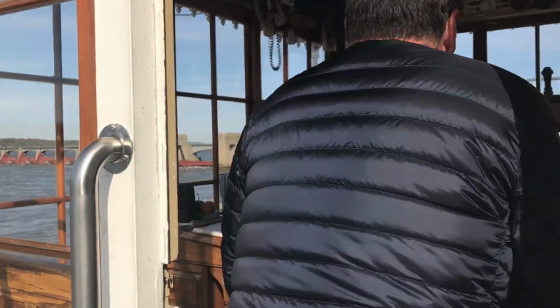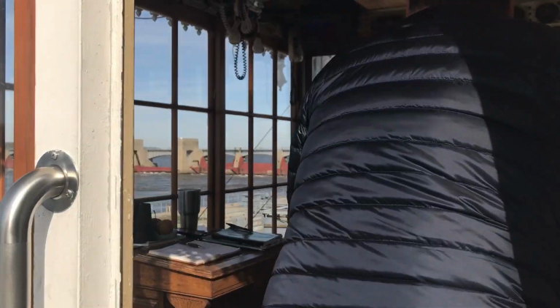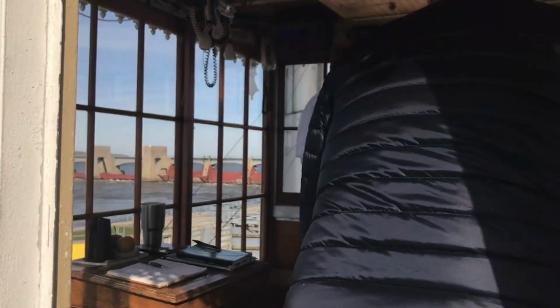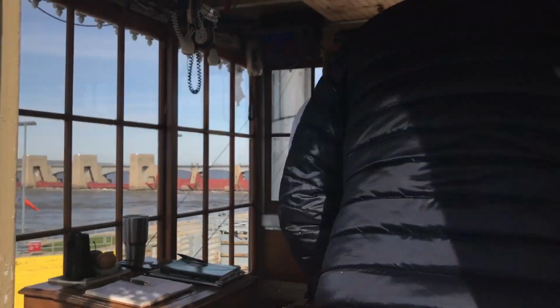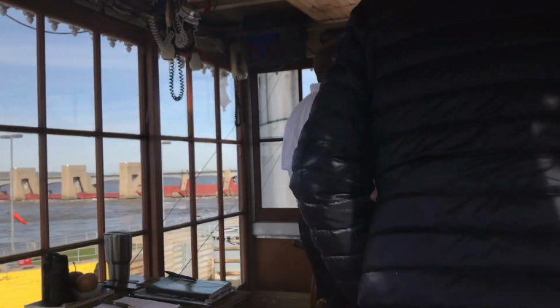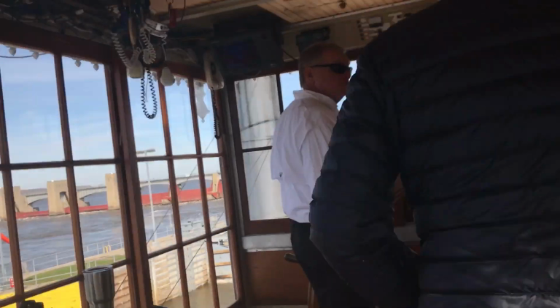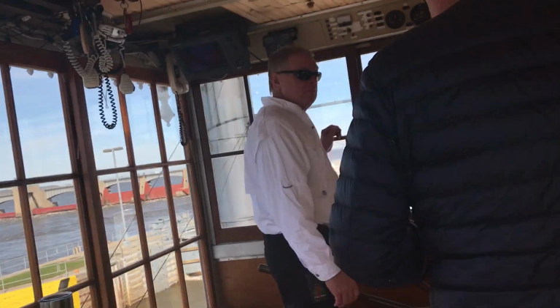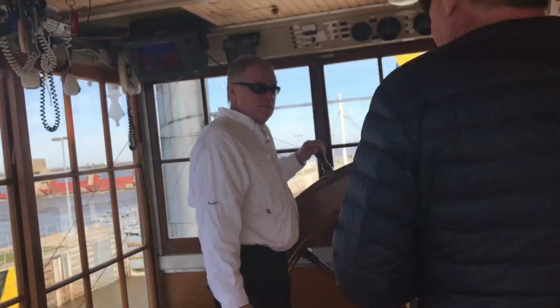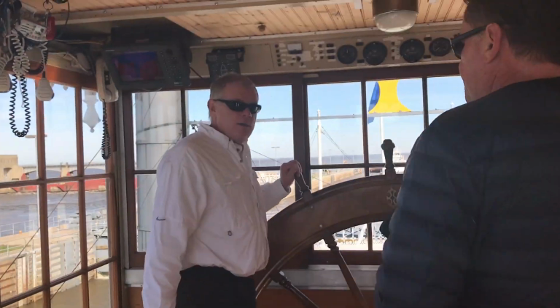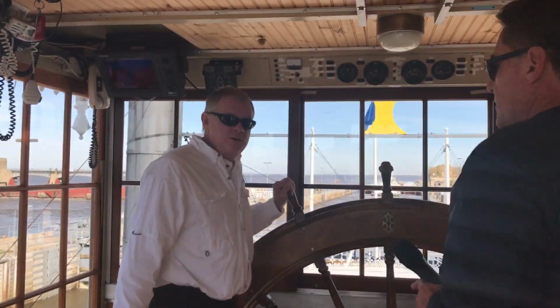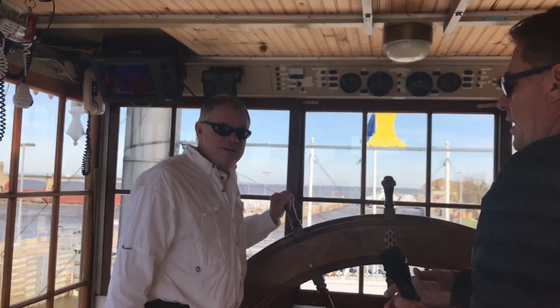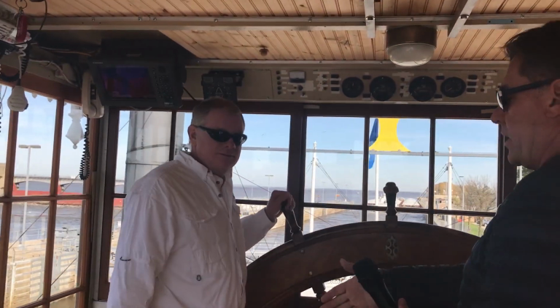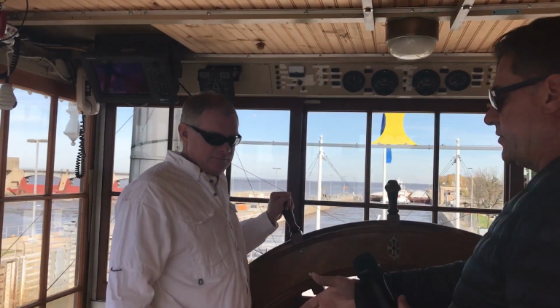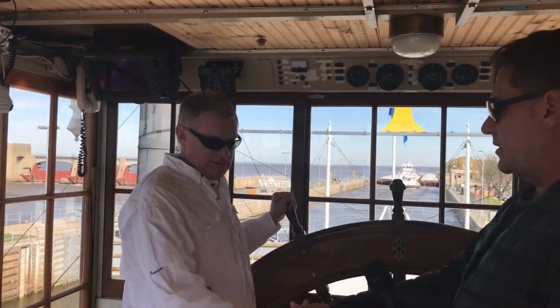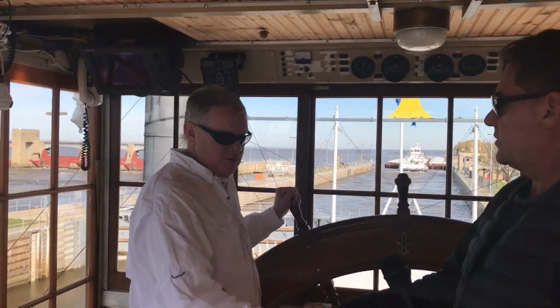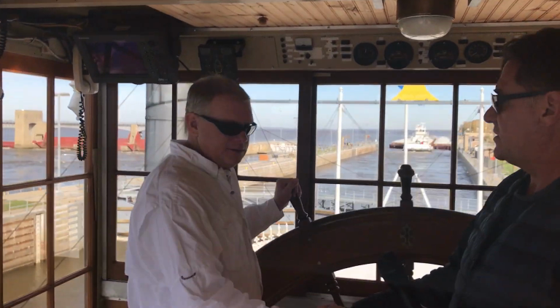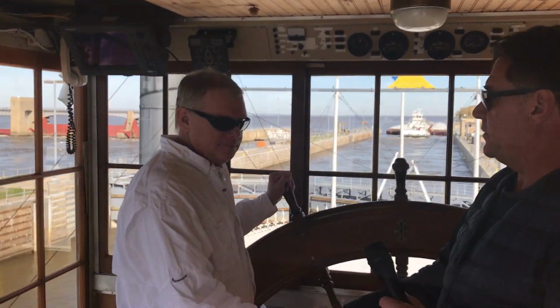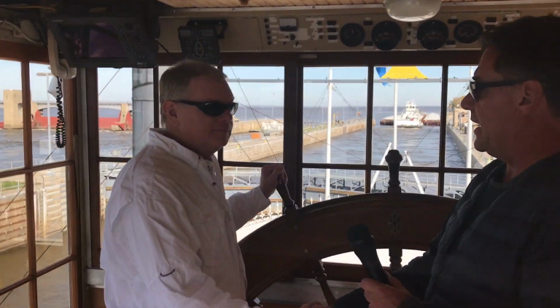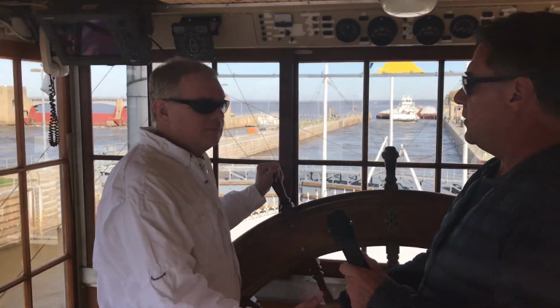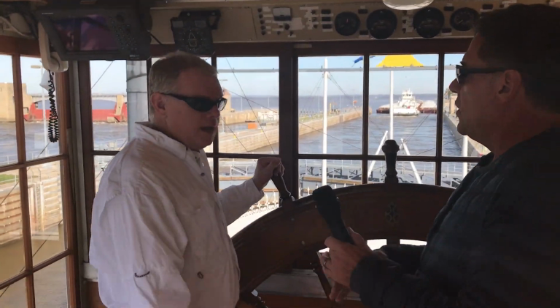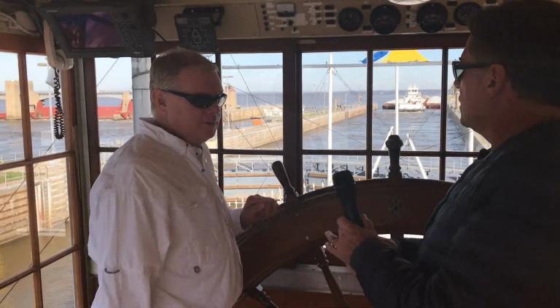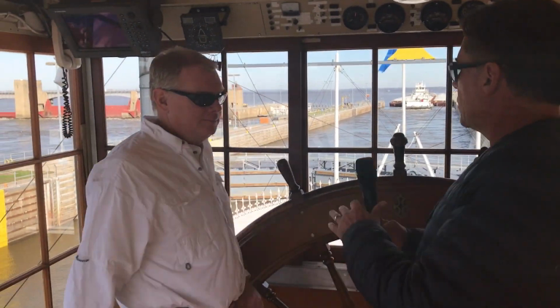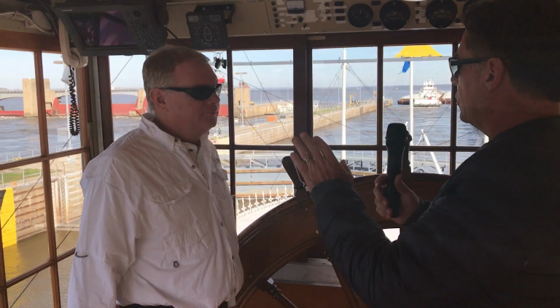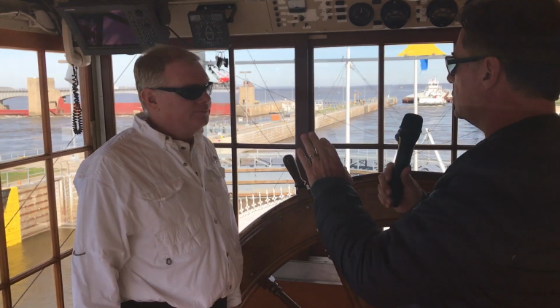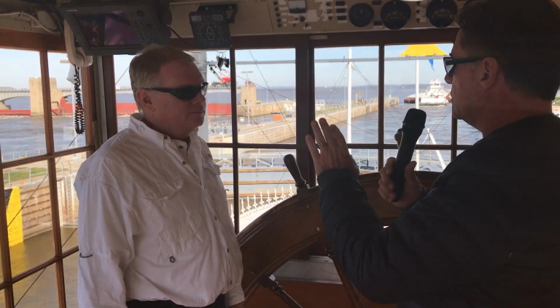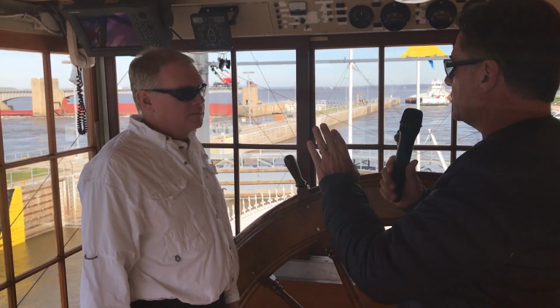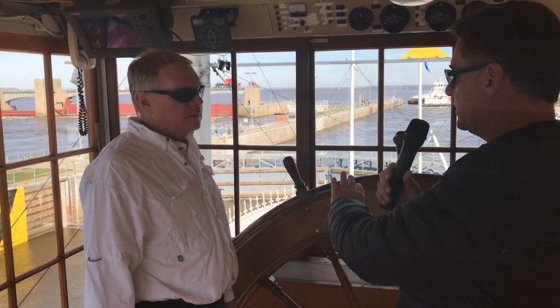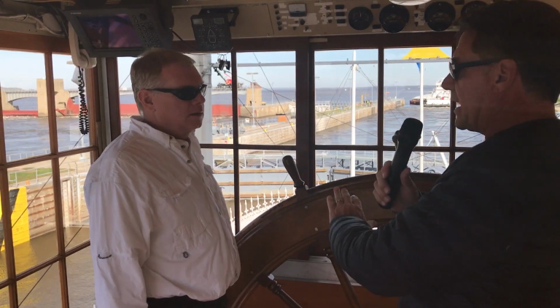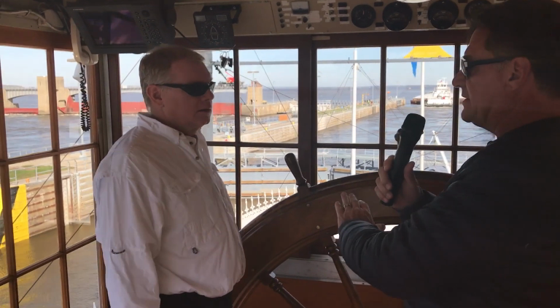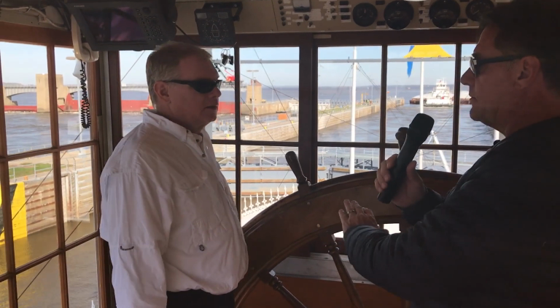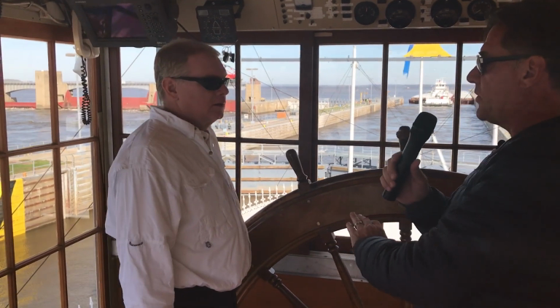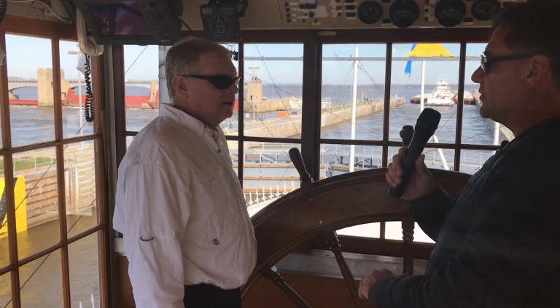Hi there, Captain Kevin. How are you? Good. Good to see you again. So, Lock and Dam number 13.